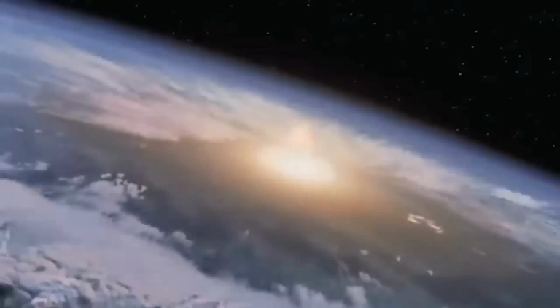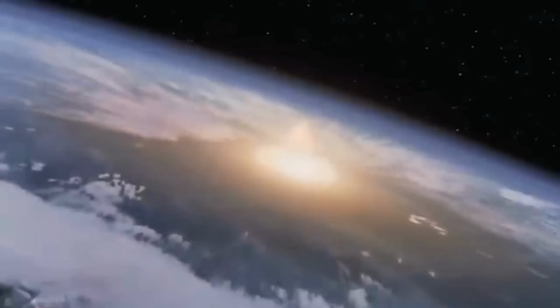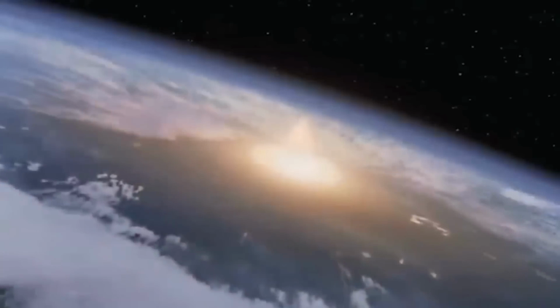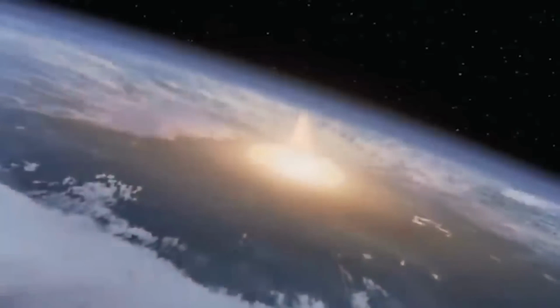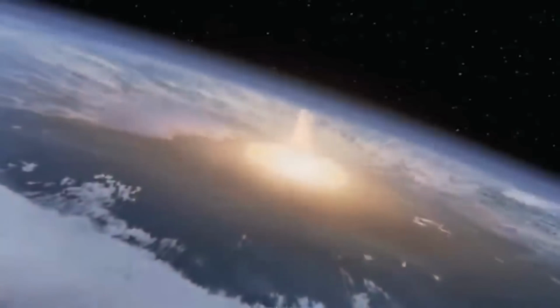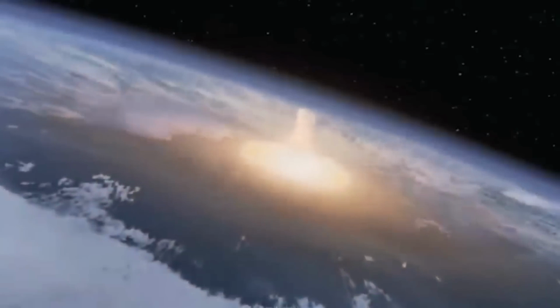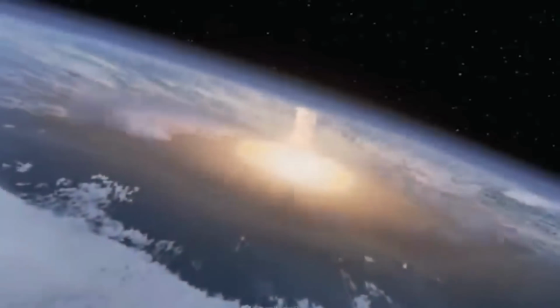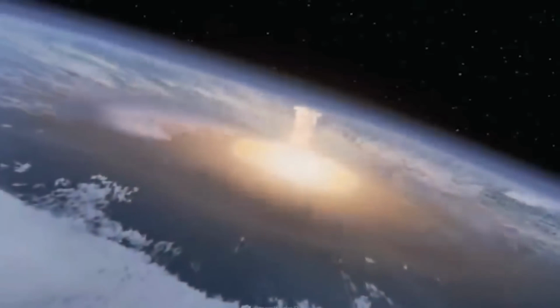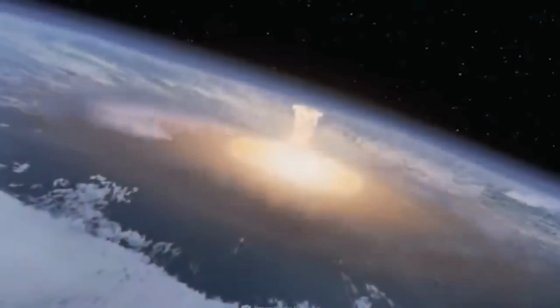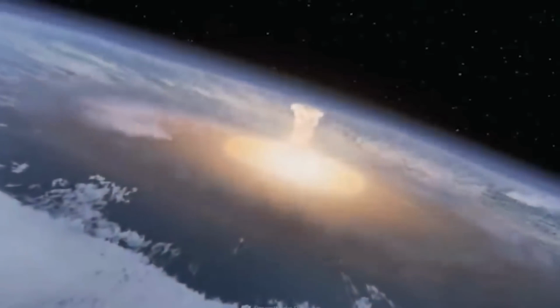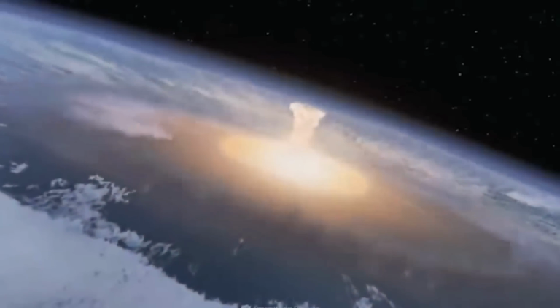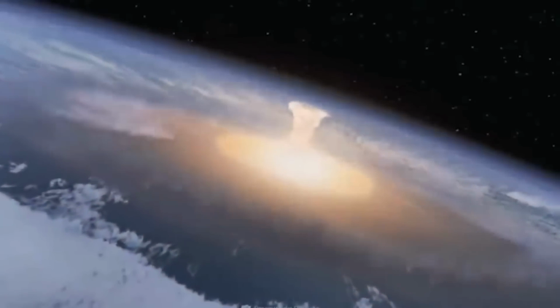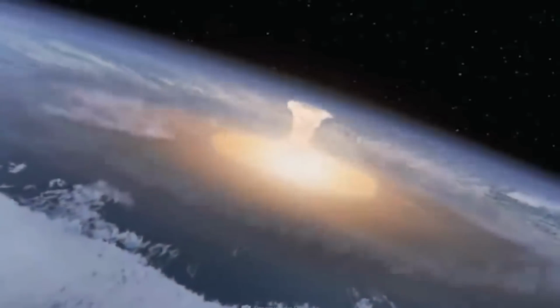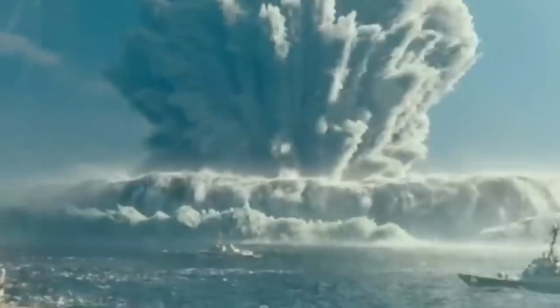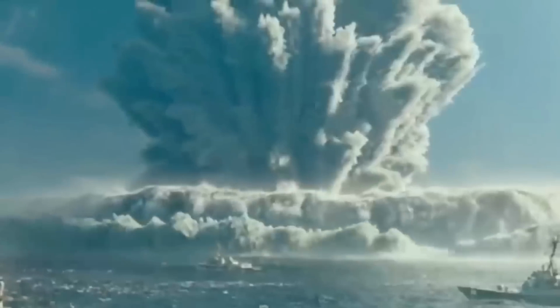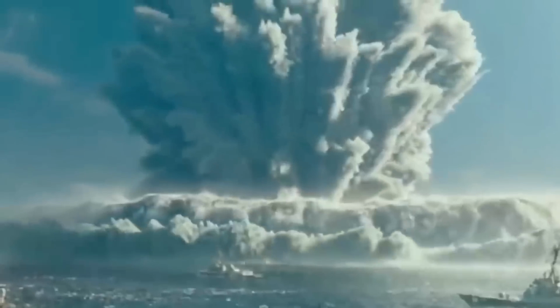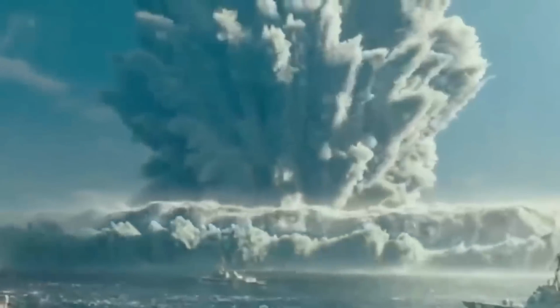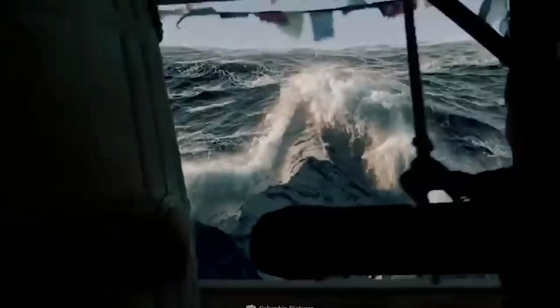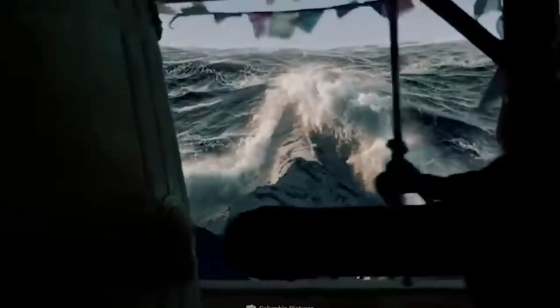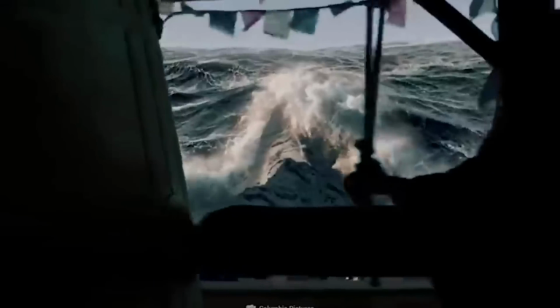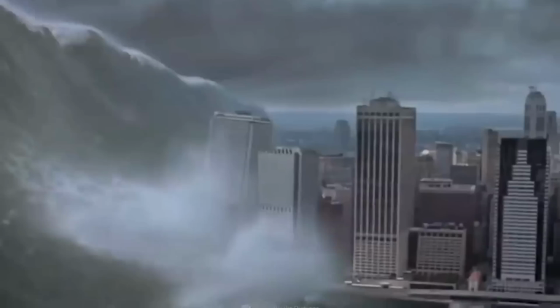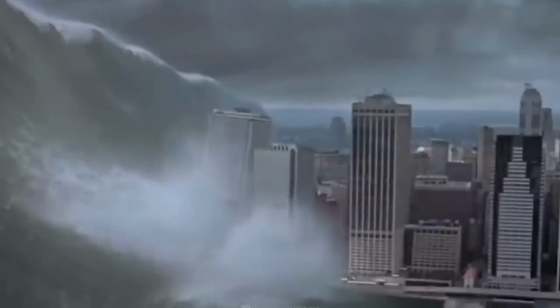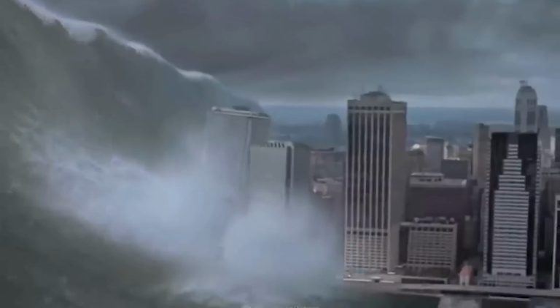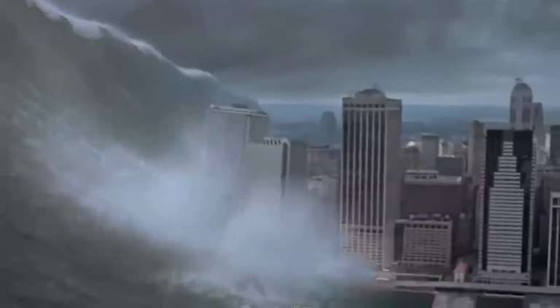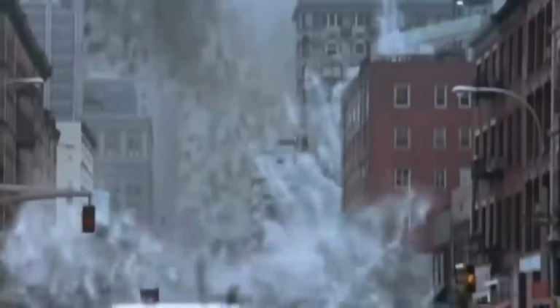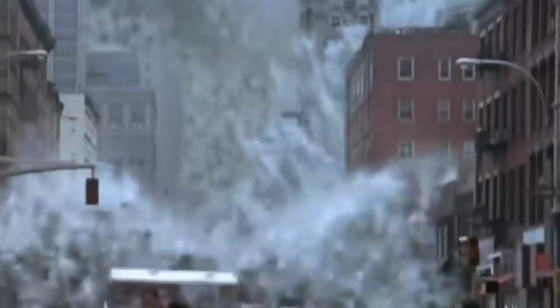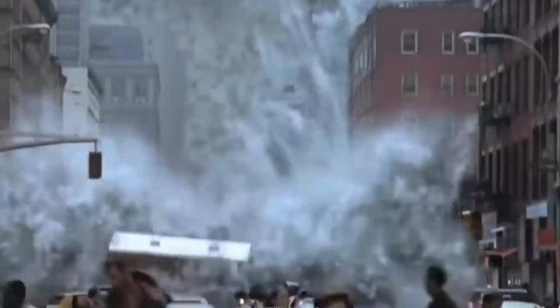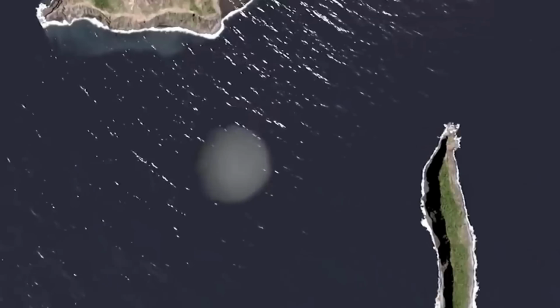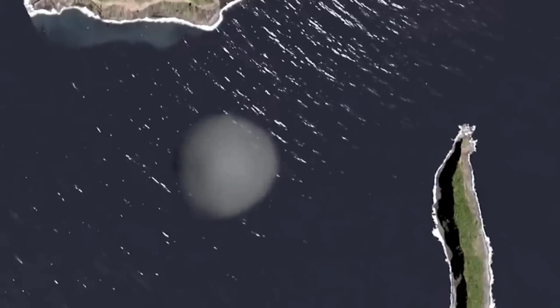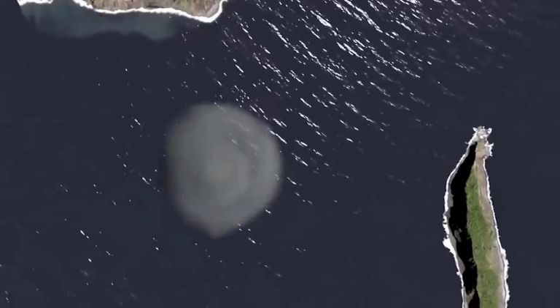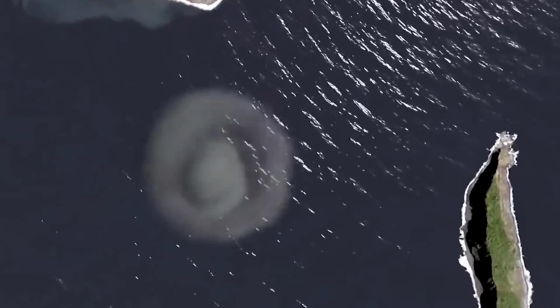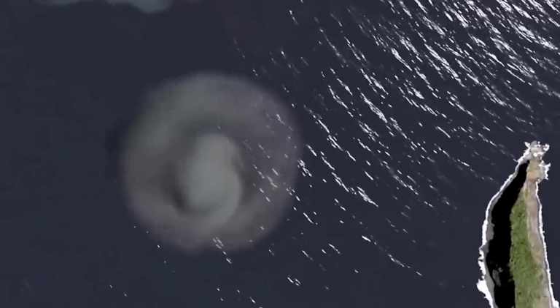Satellite view of Stromboli's new eruption in Italy. You can see the lava river flowing to the sea.